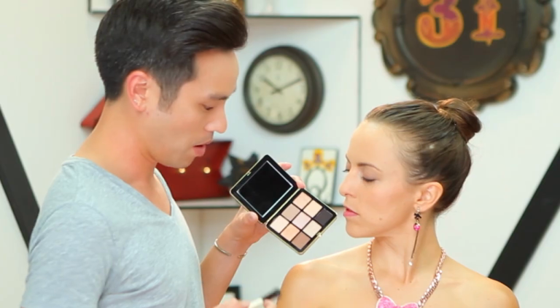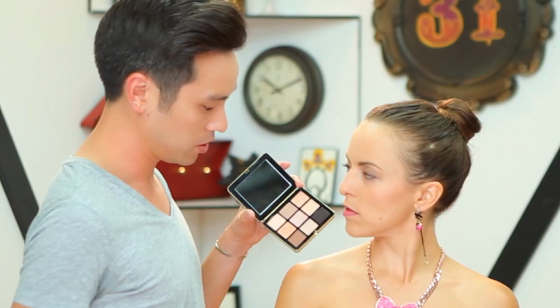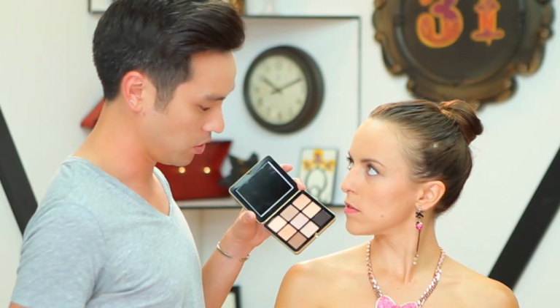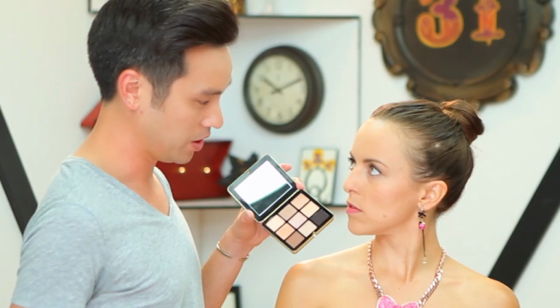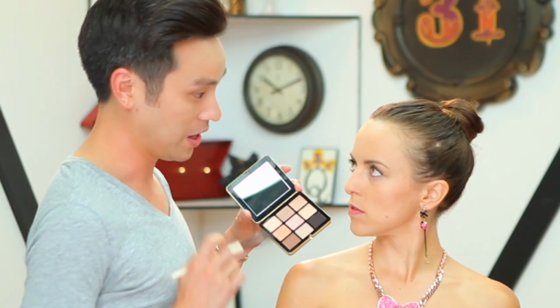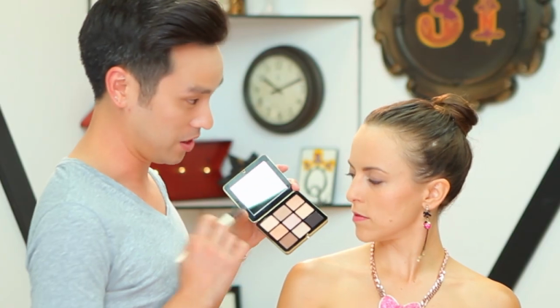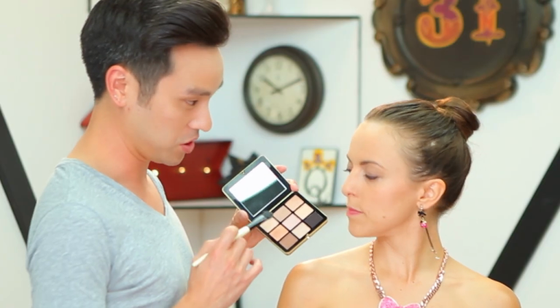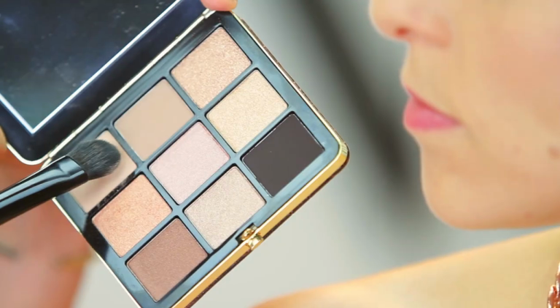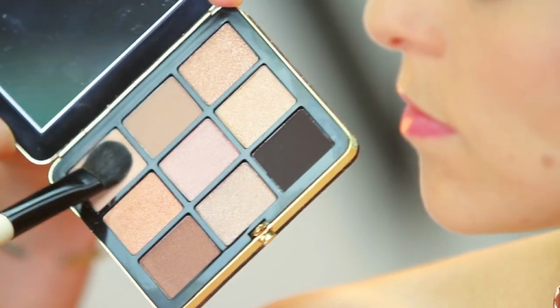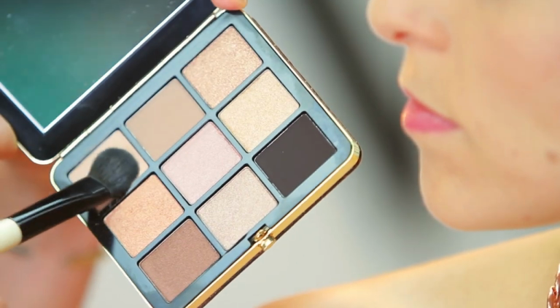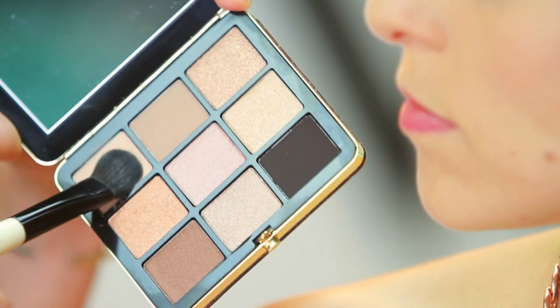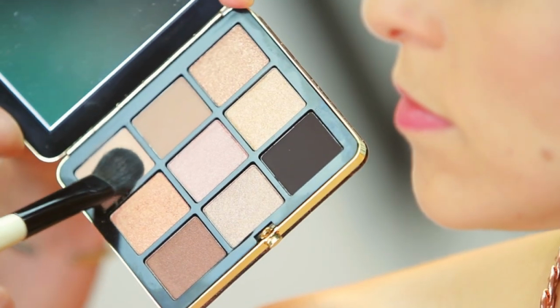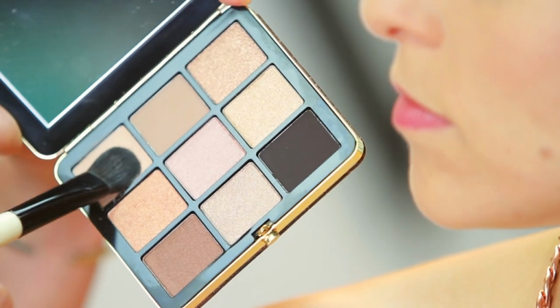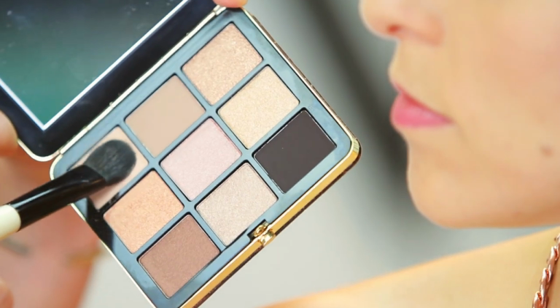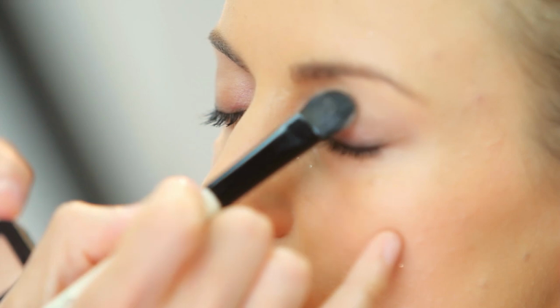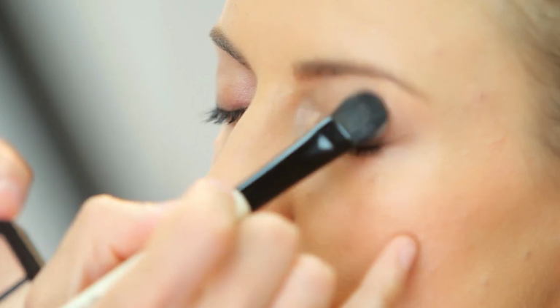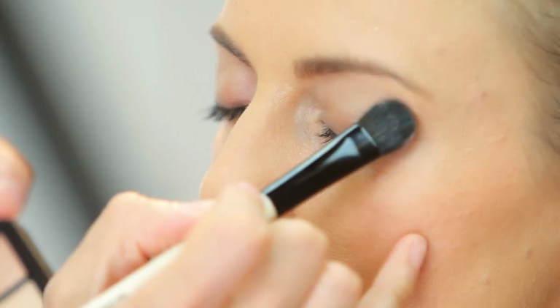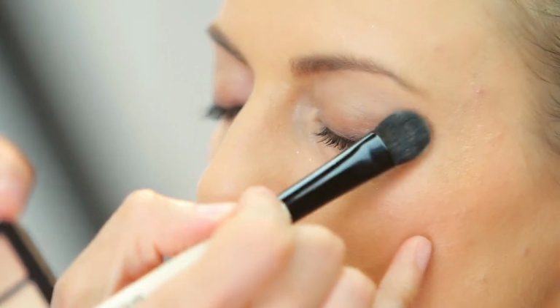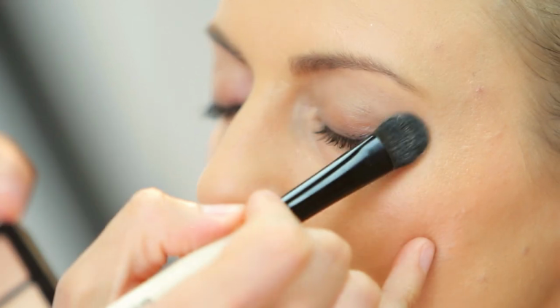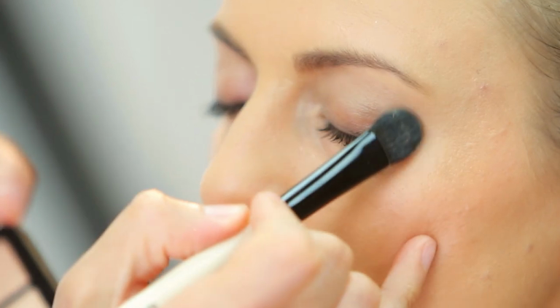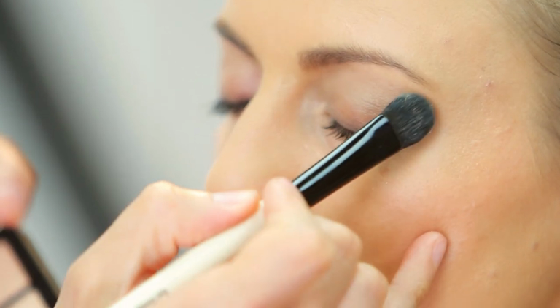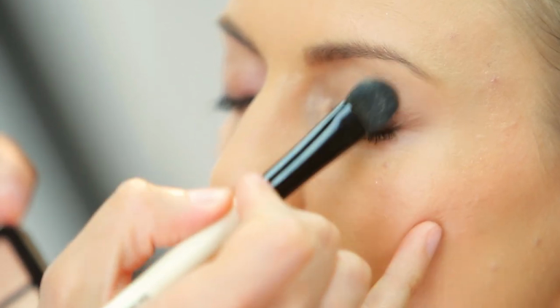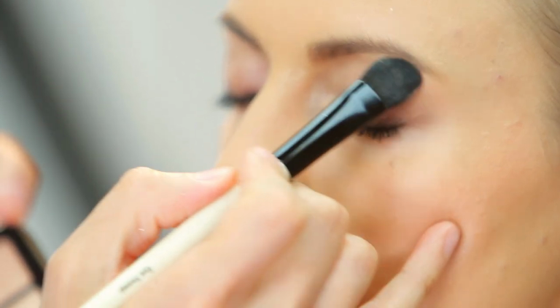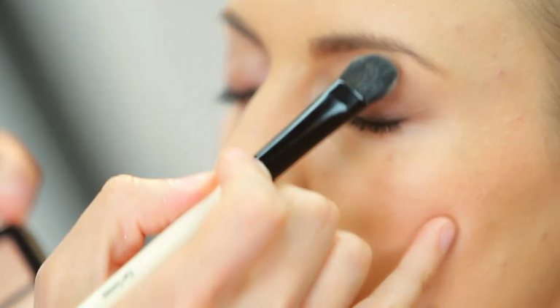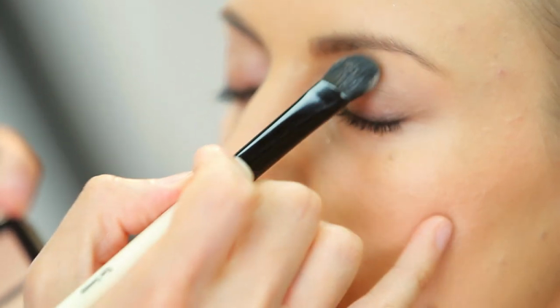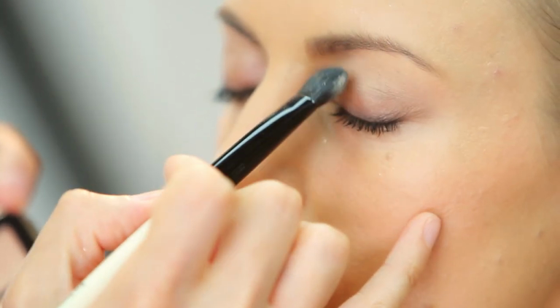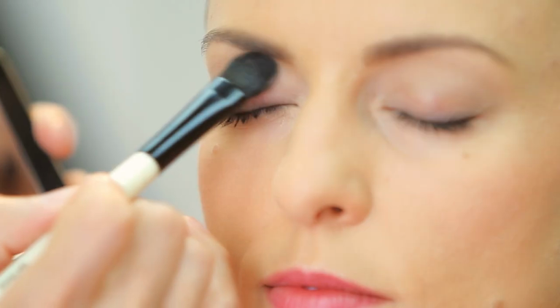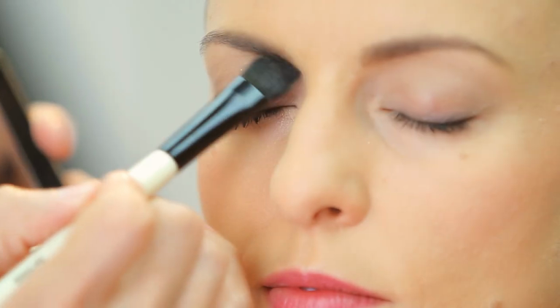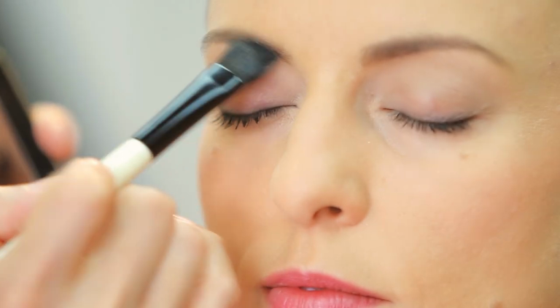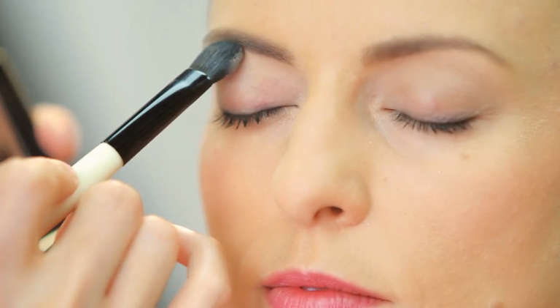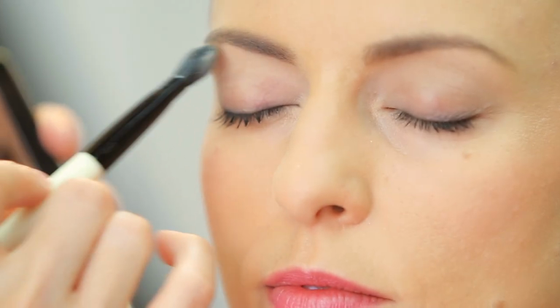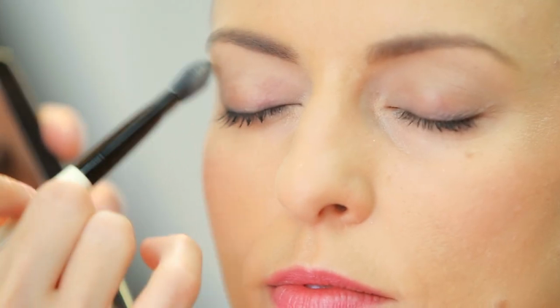I'm gonna start with the lightest shade first and we're gonna apply that on the brow bone and blend it down.